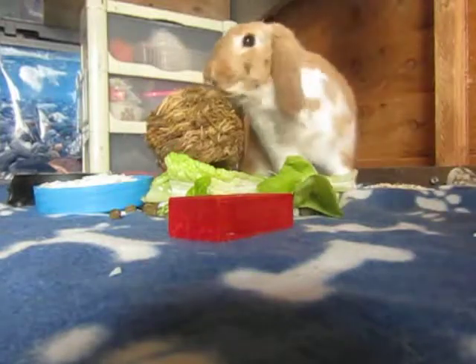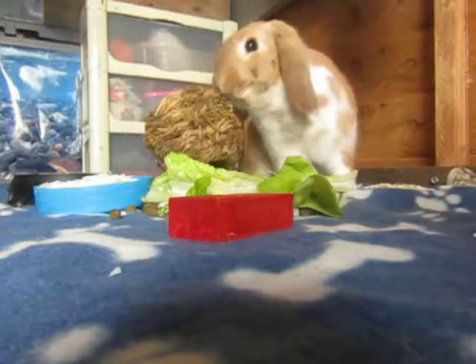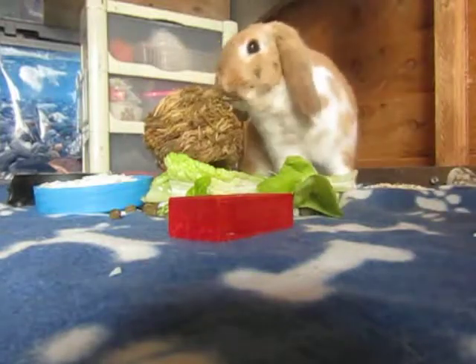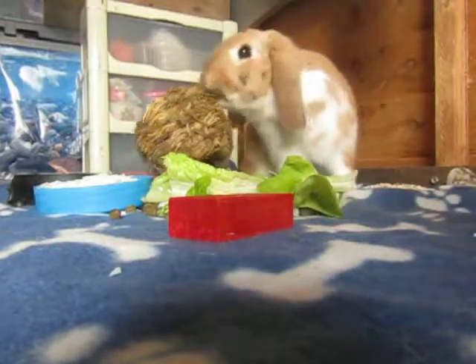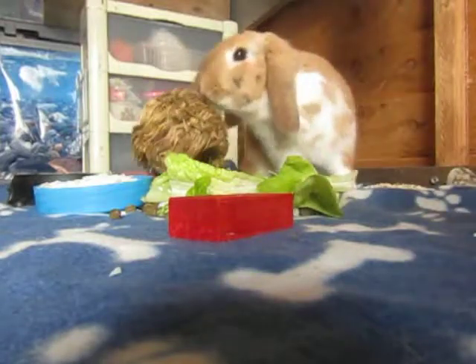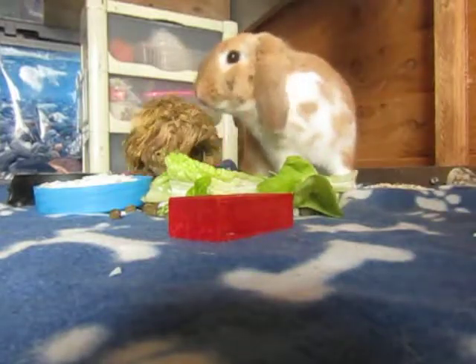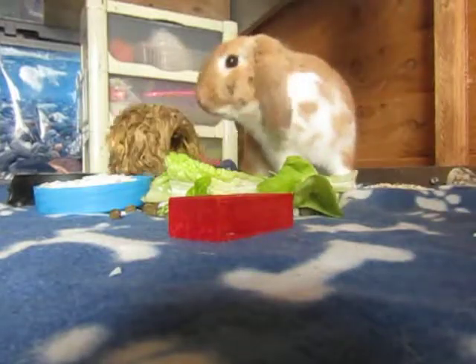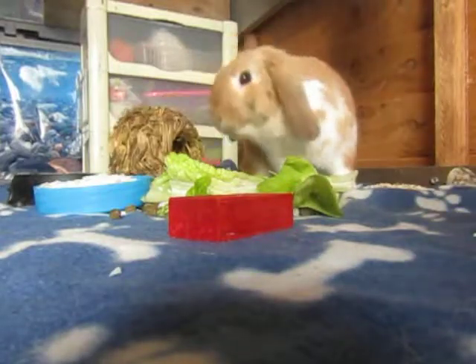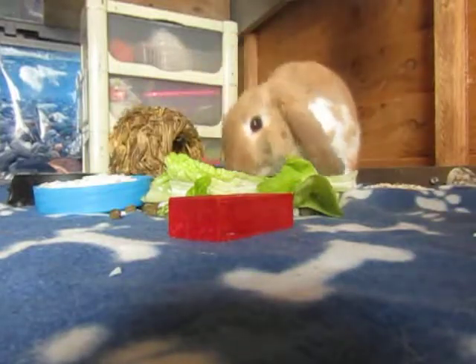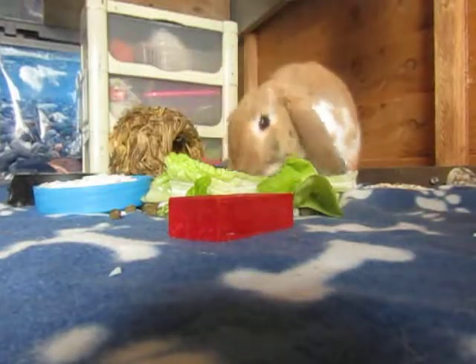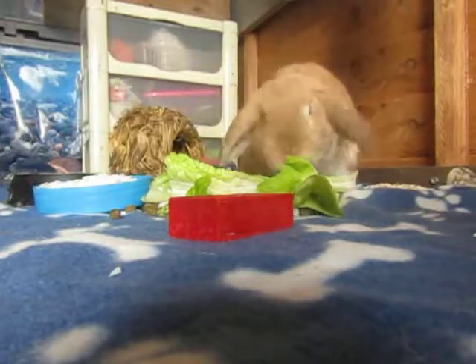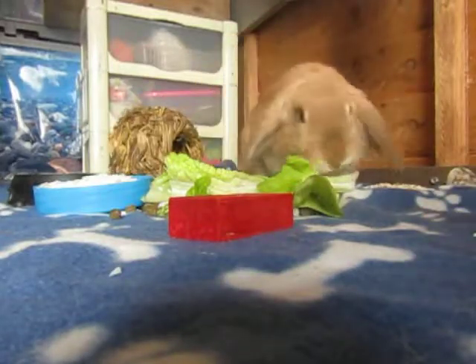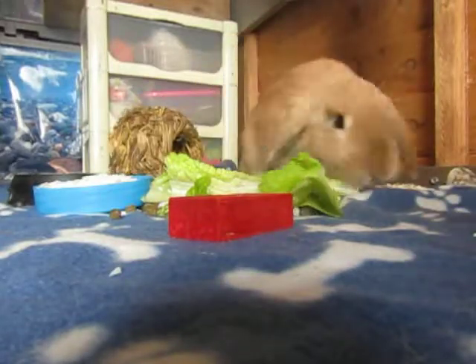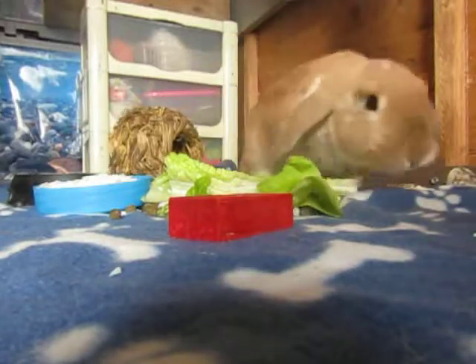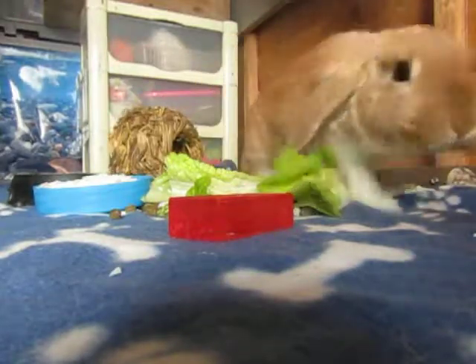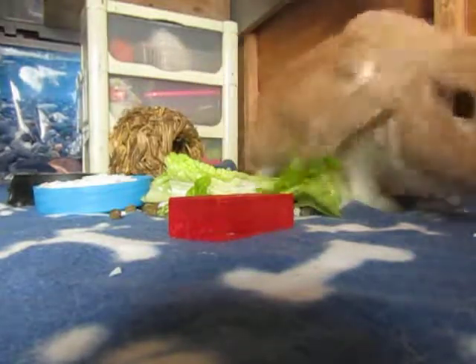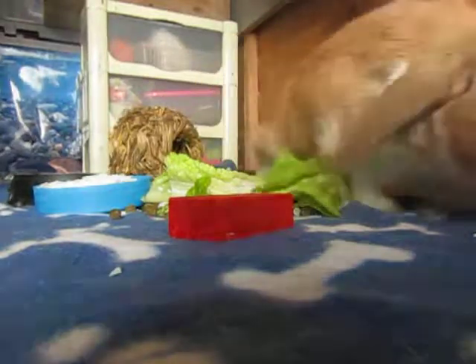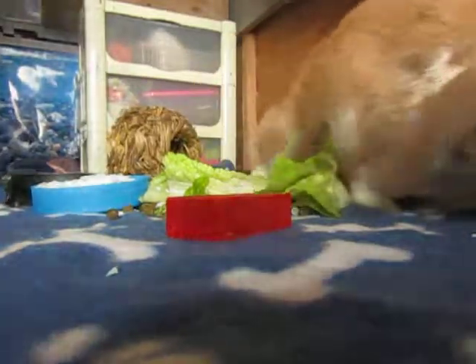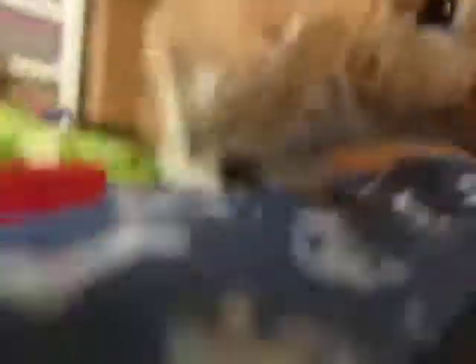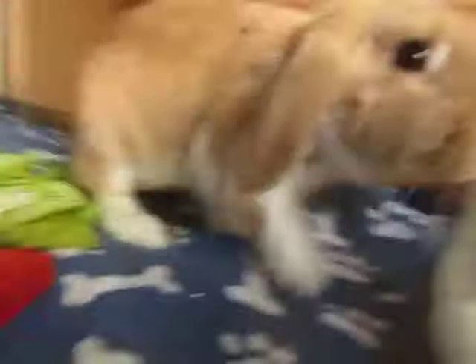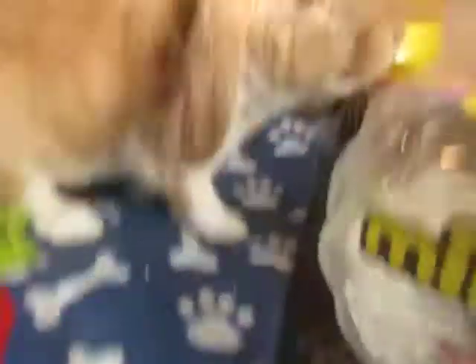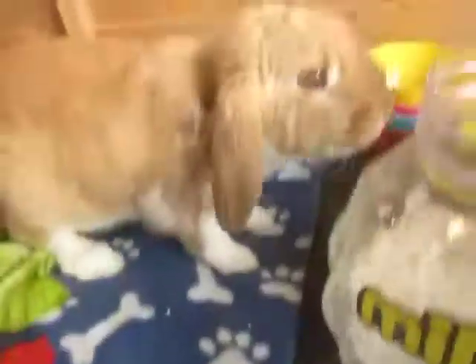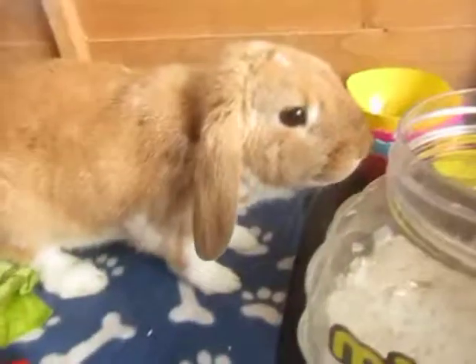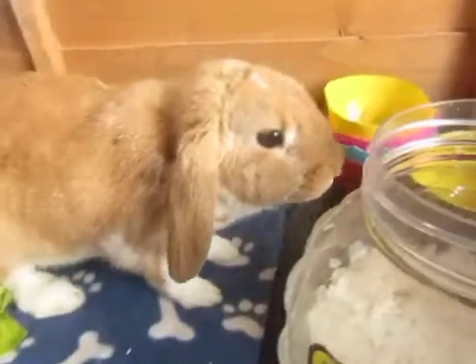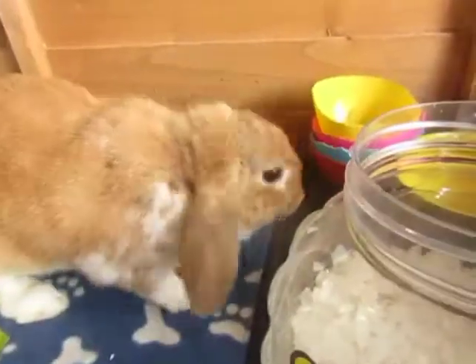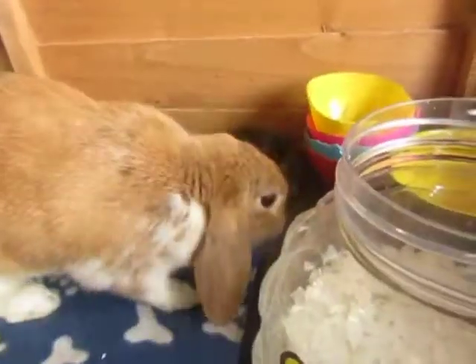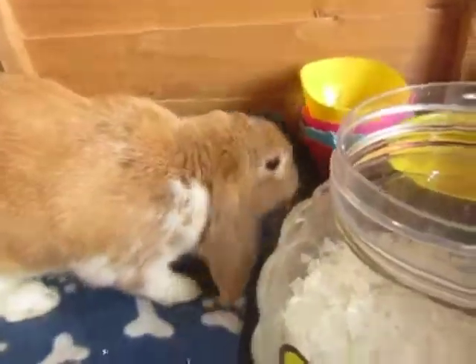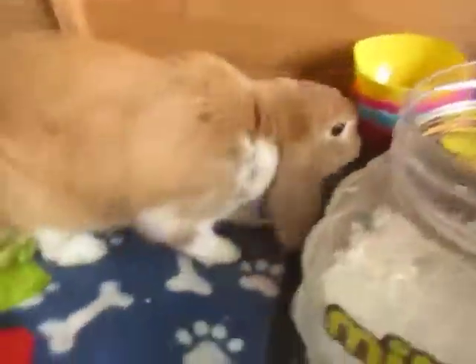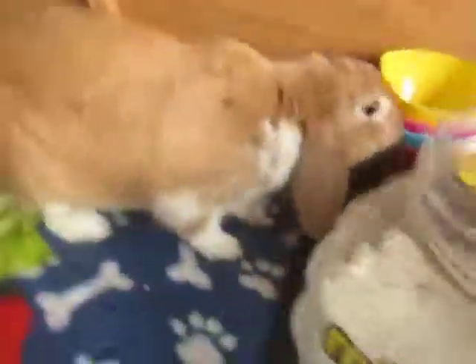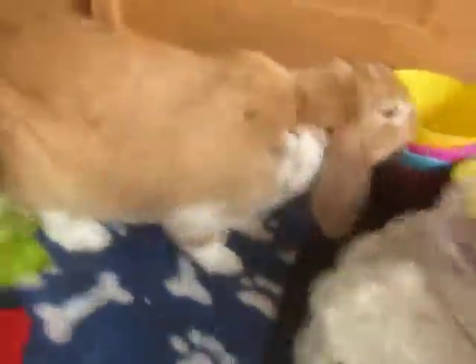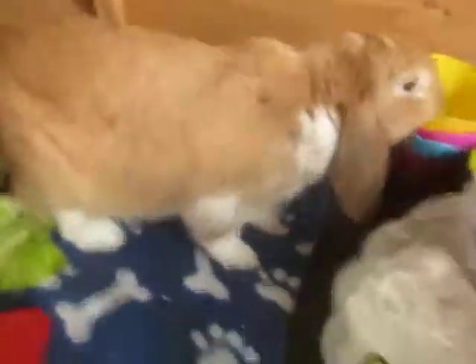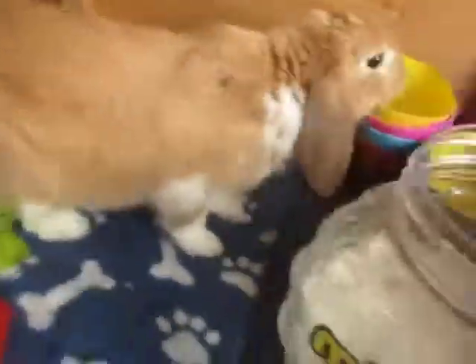Oh, she's so cute playing with her little bowl! You're a good girl, oh!